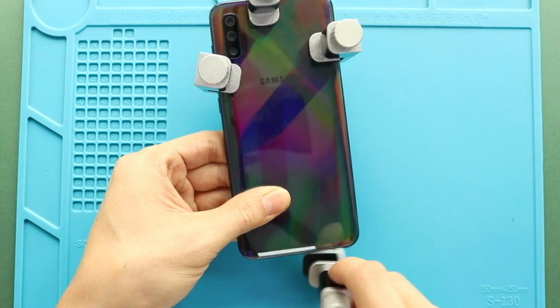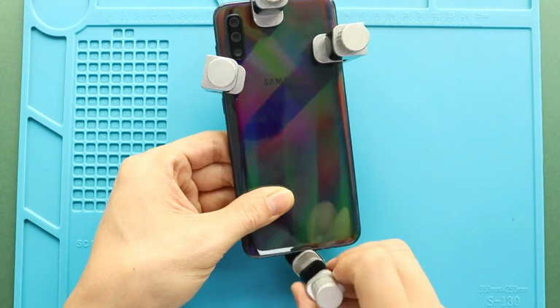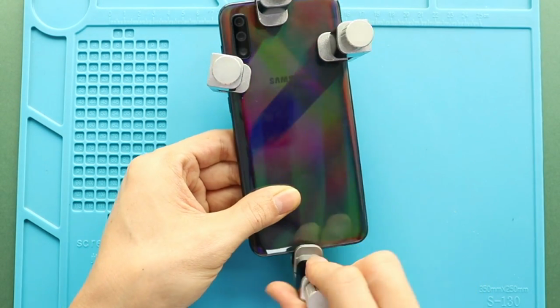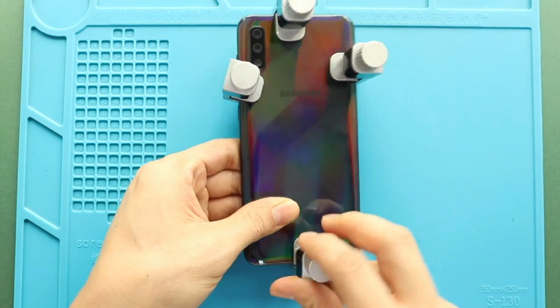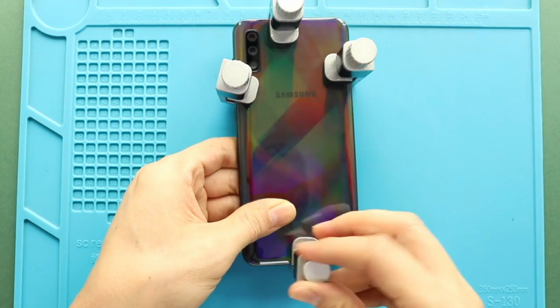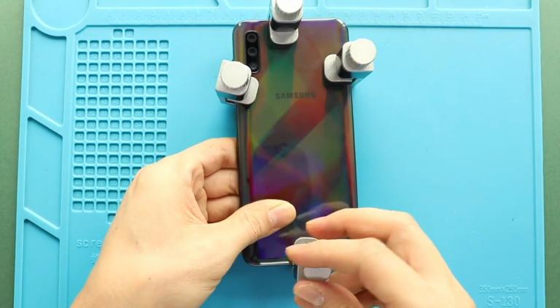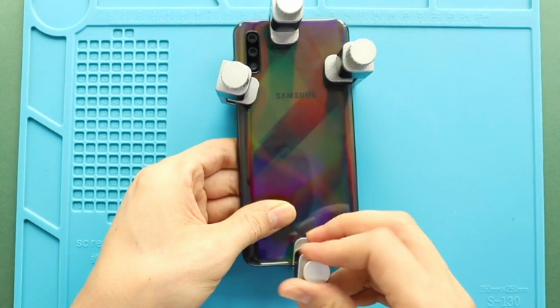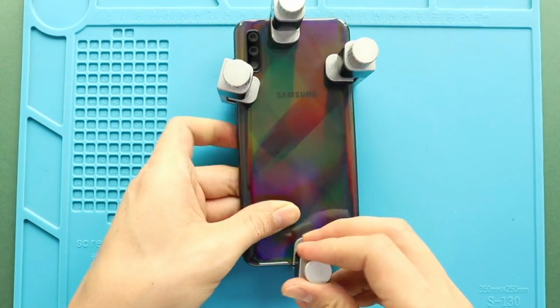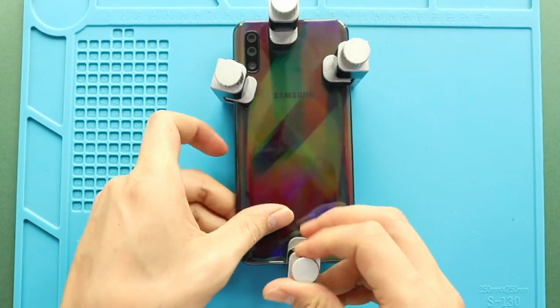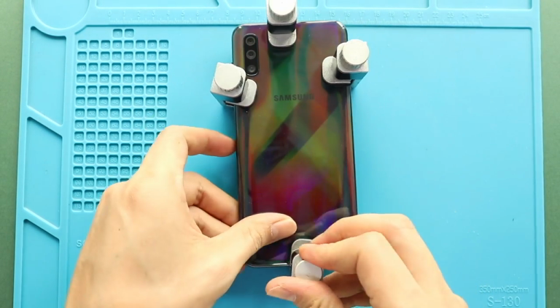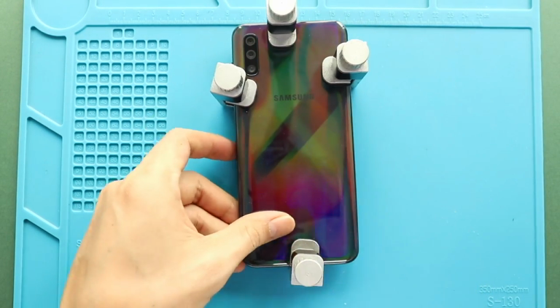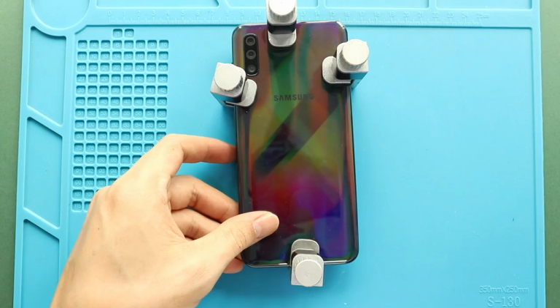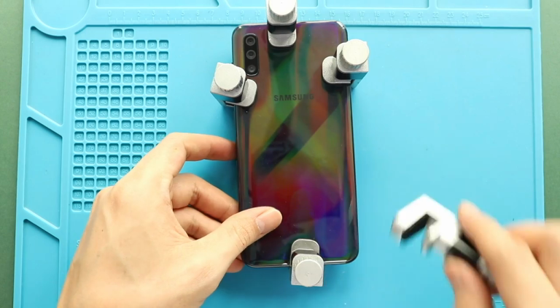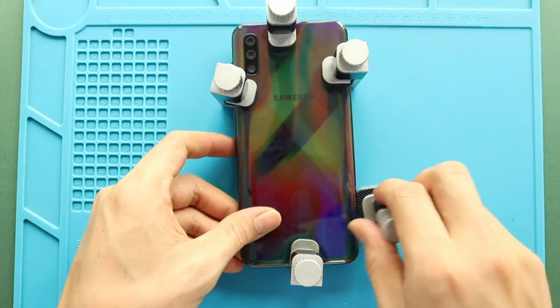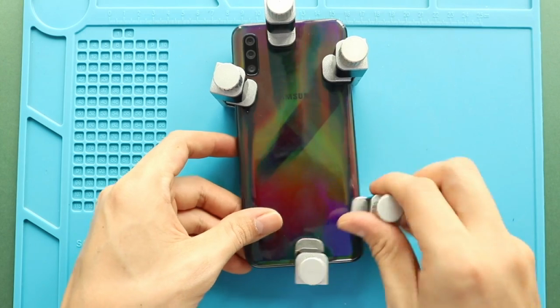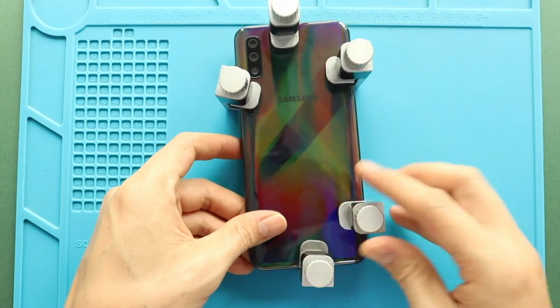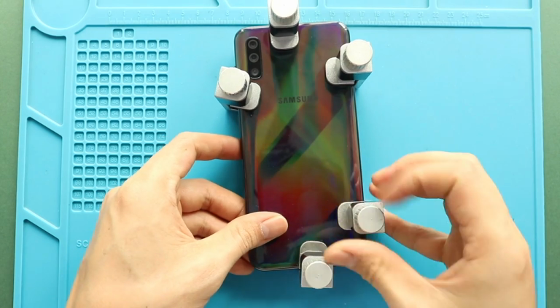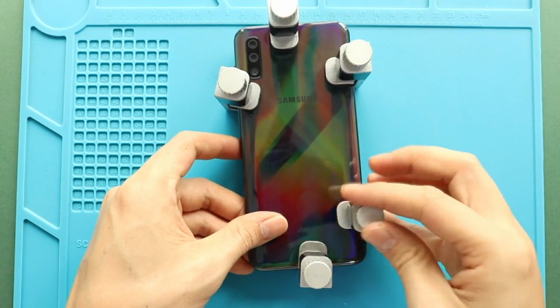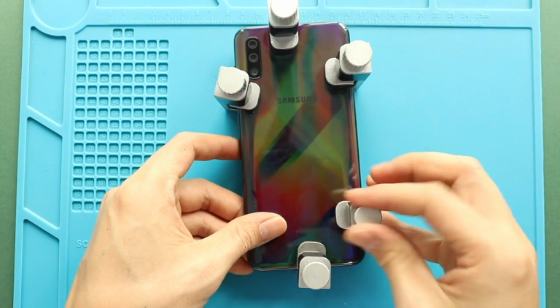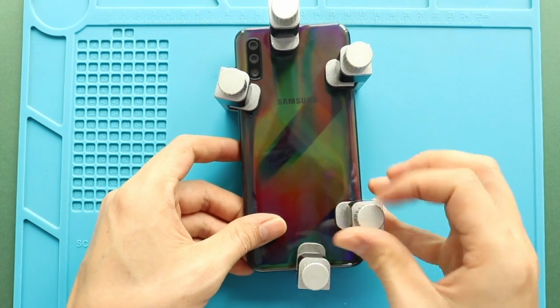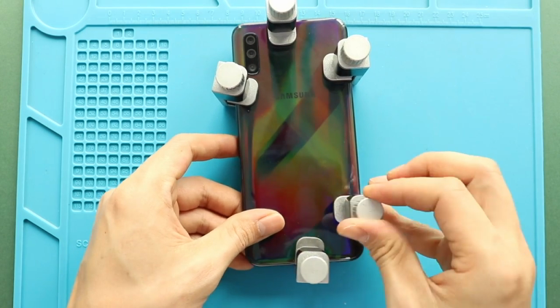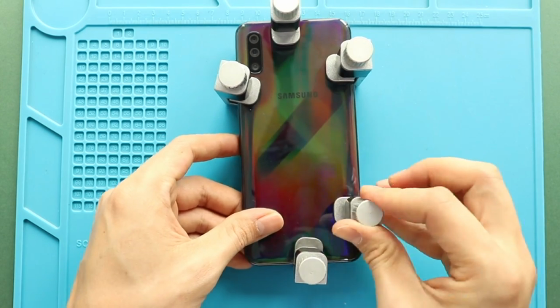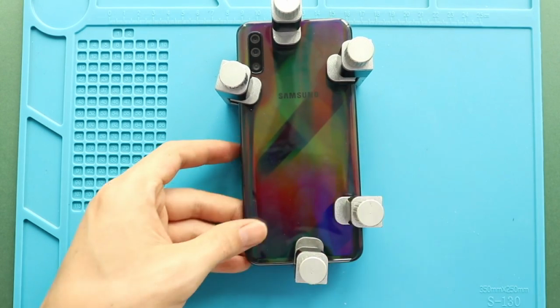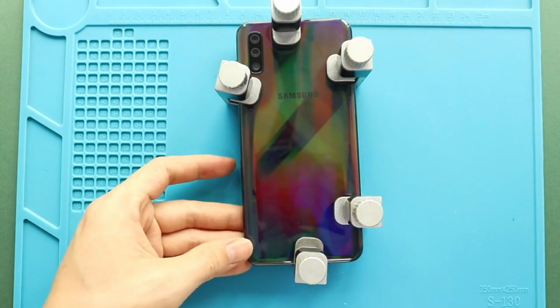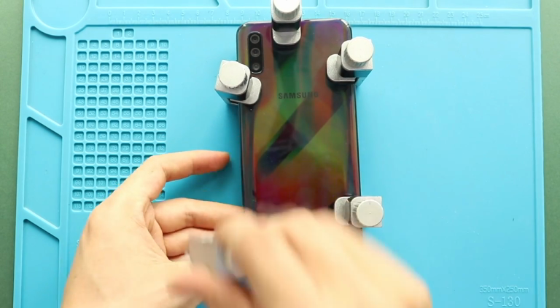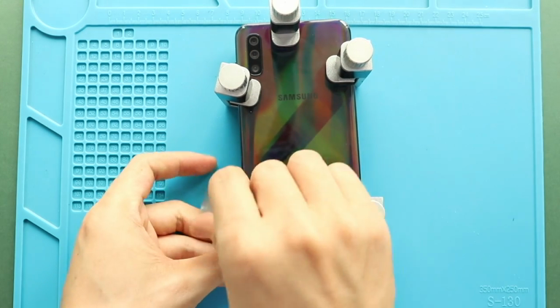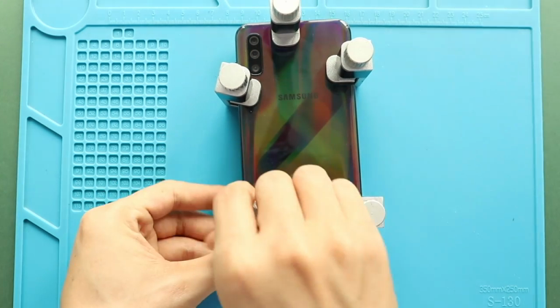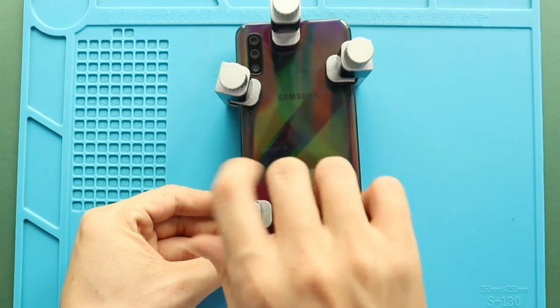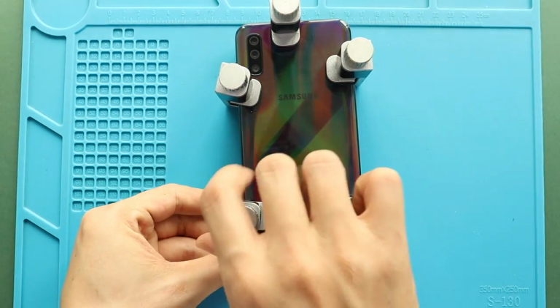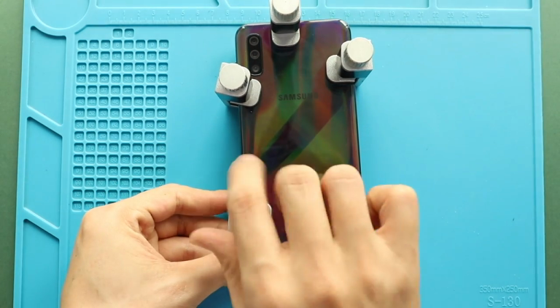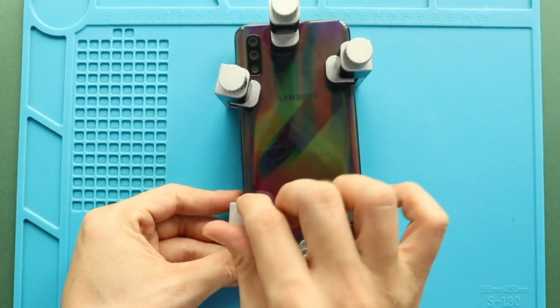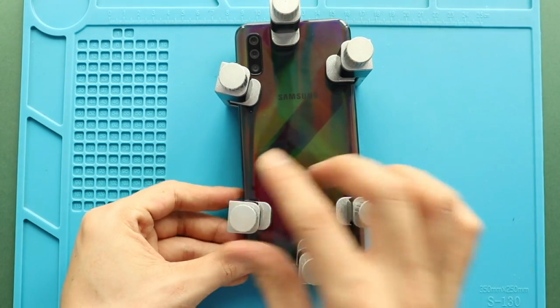Finally, we are adding binding clips to secure the back cover with the body. If not available, you can use some rubber bands and leave them for some time.